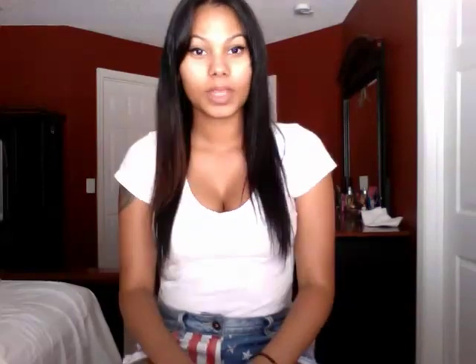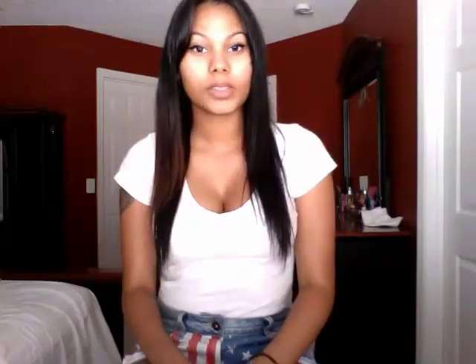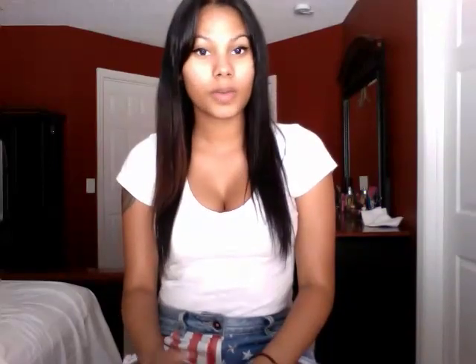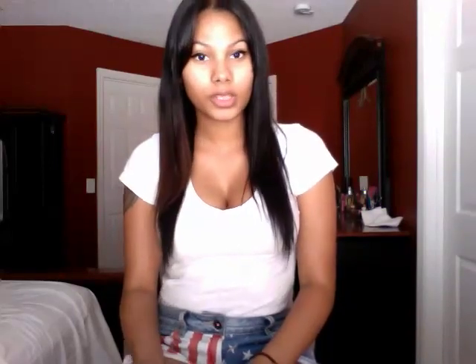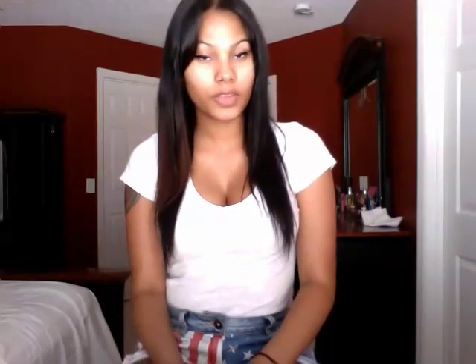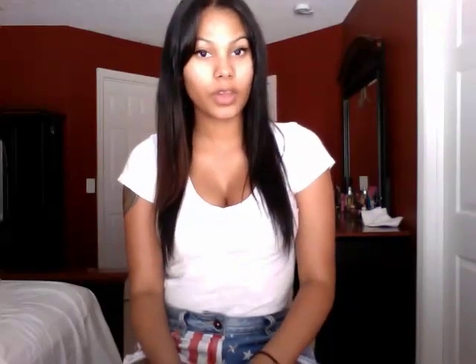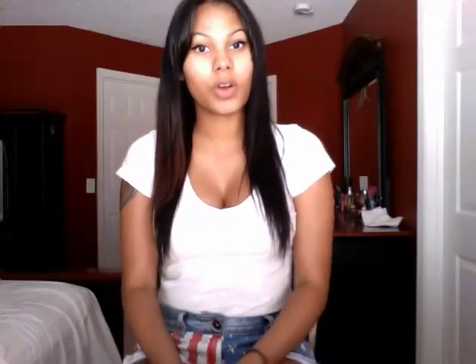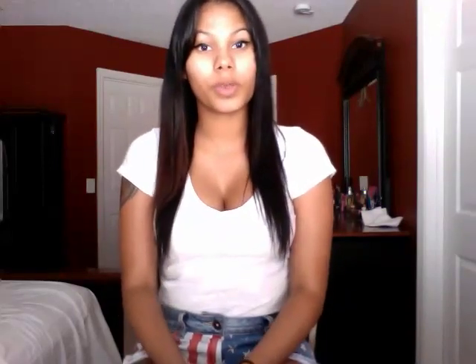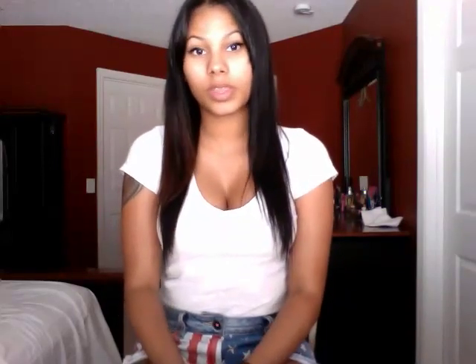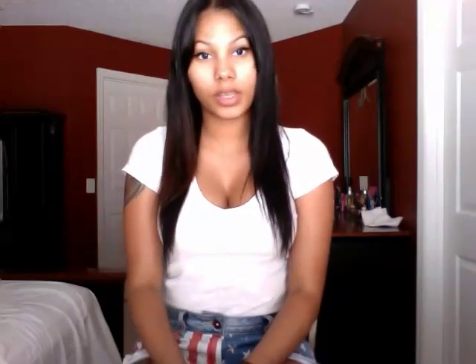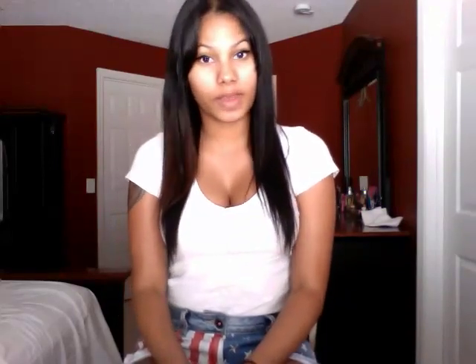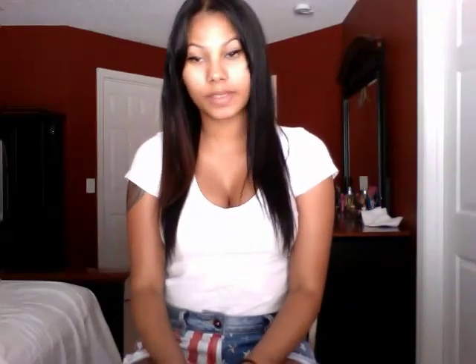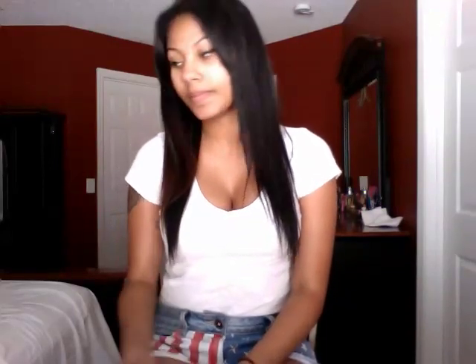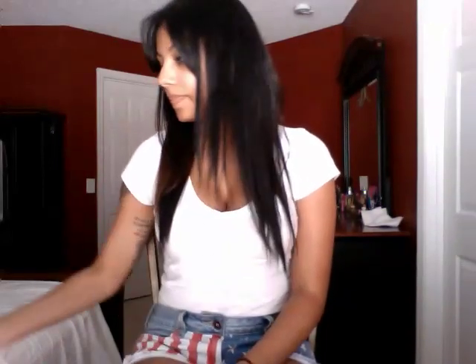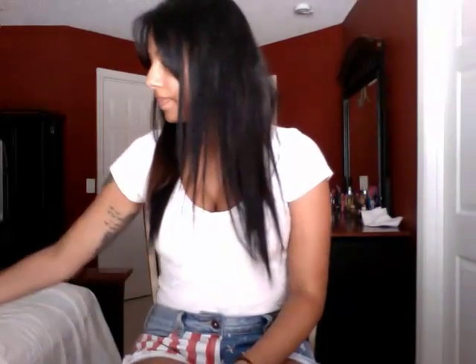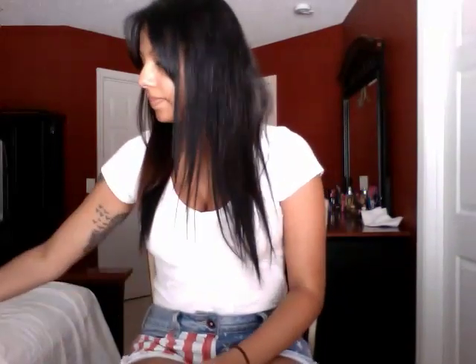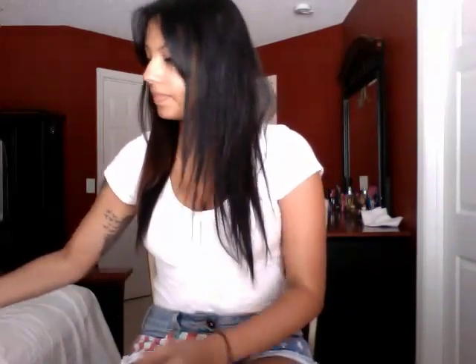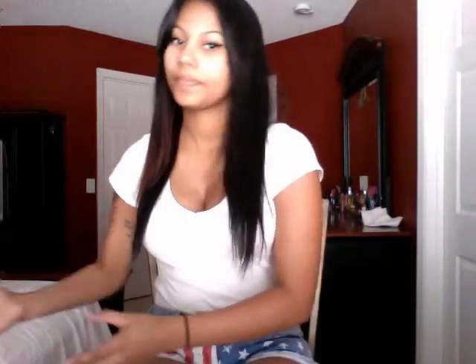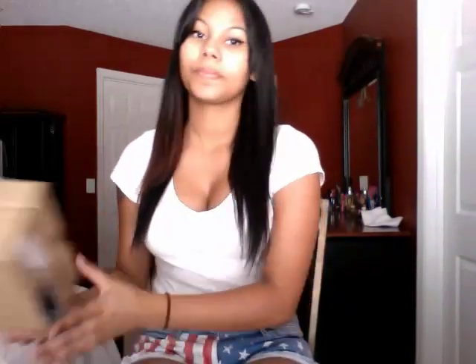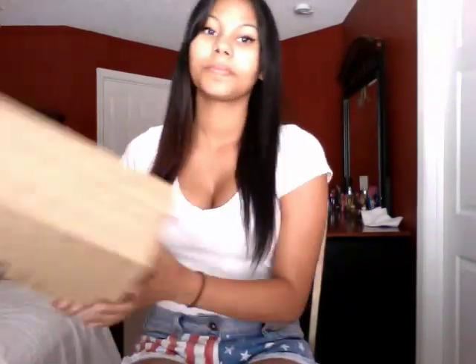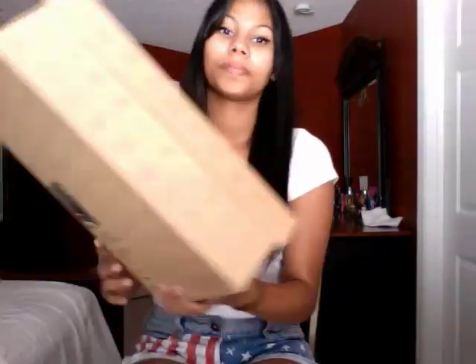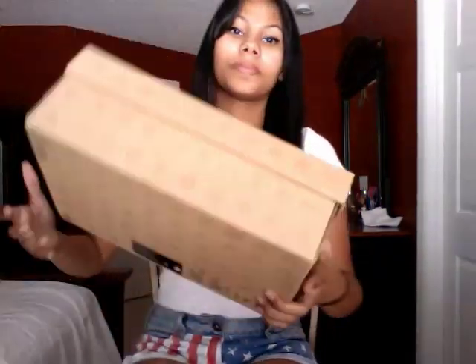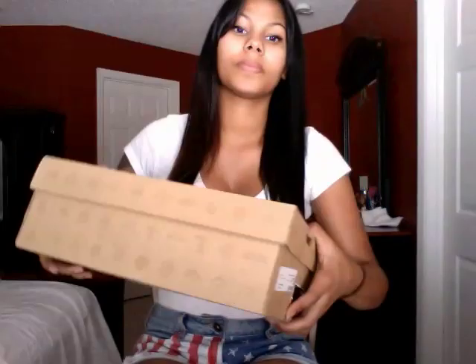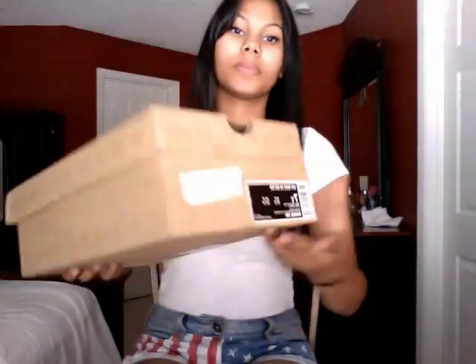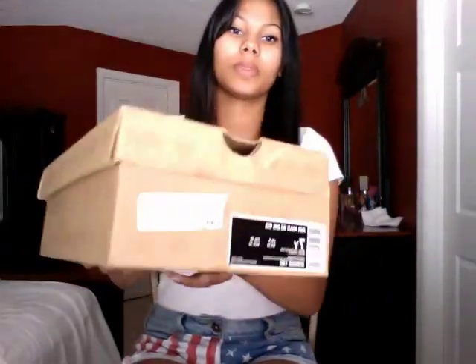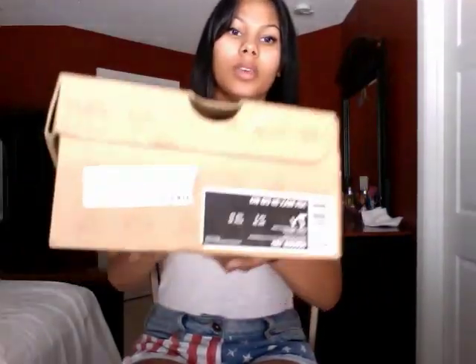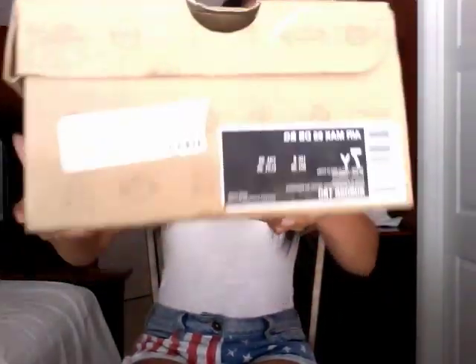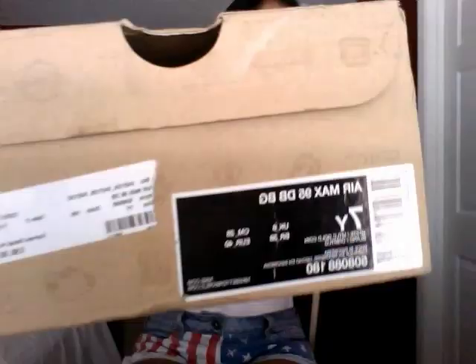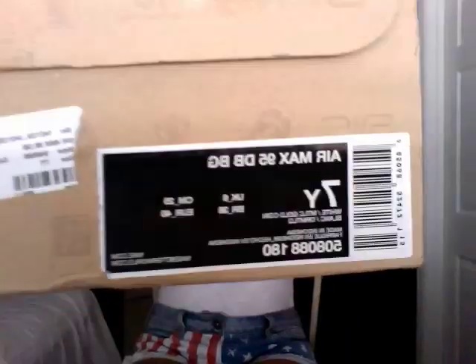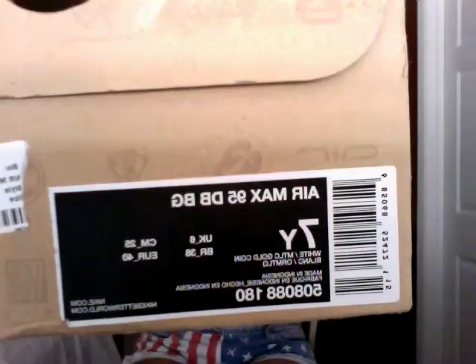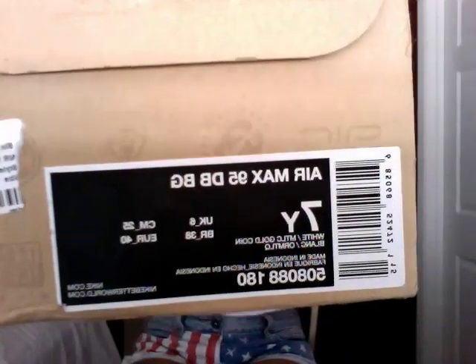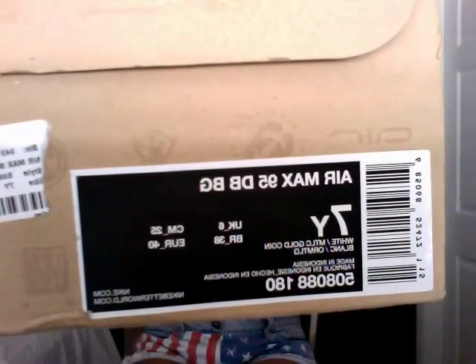So I'm going to start the video off with the 95s. This is the box for them.